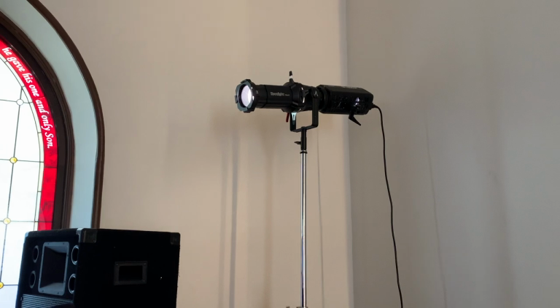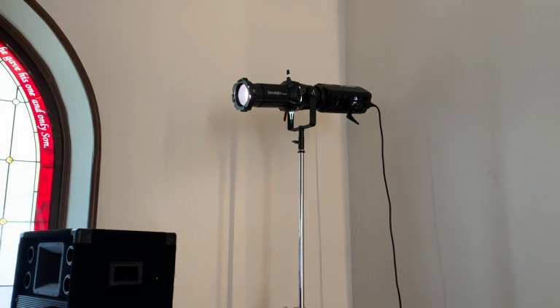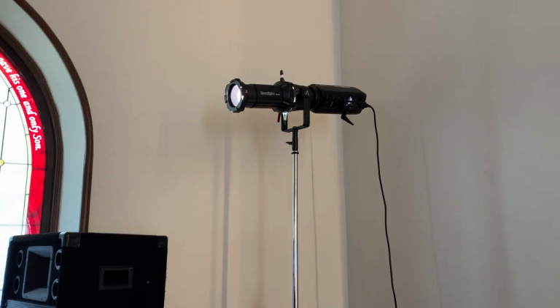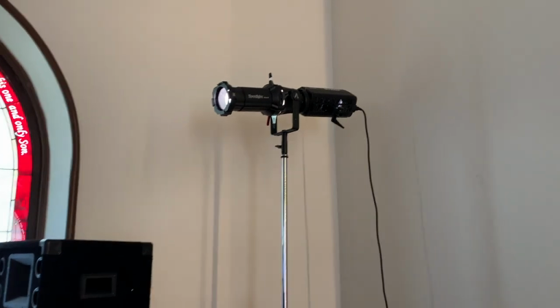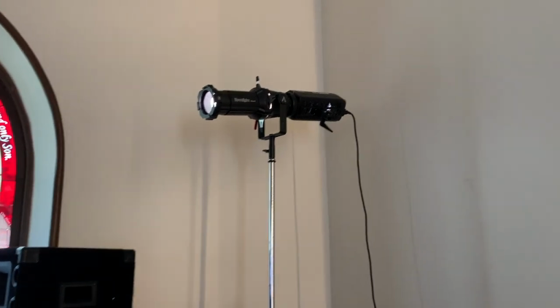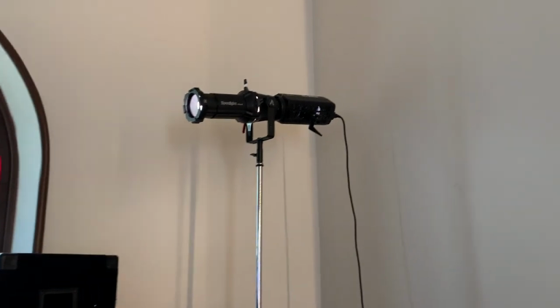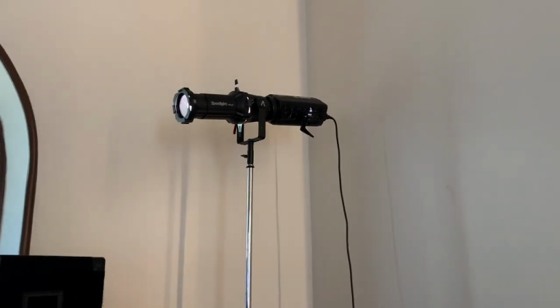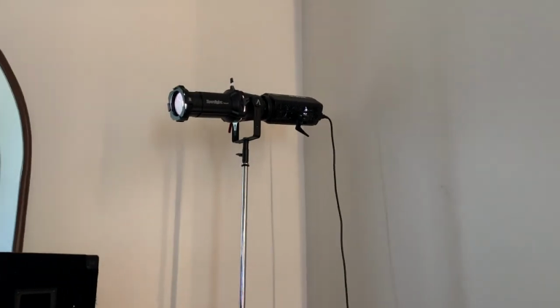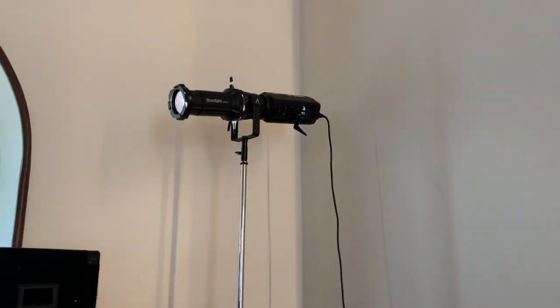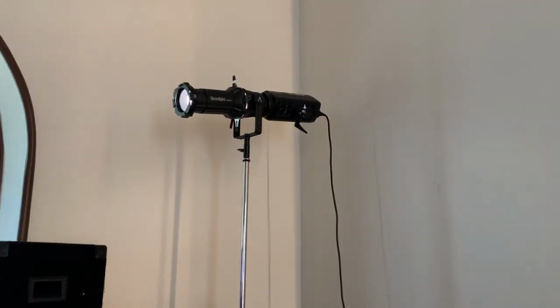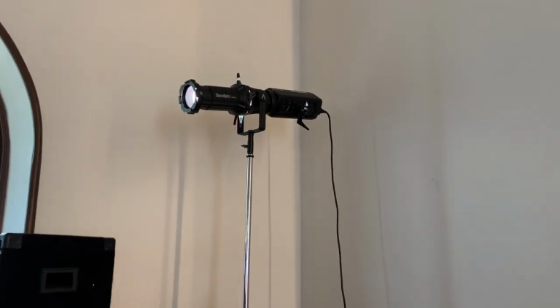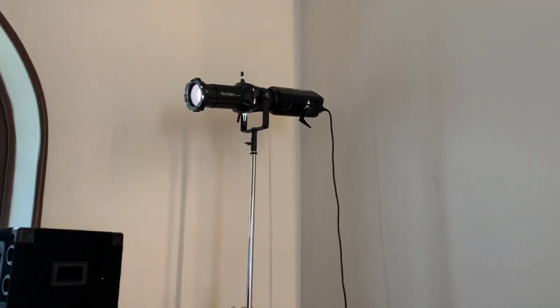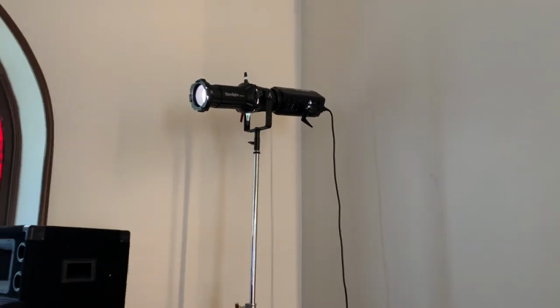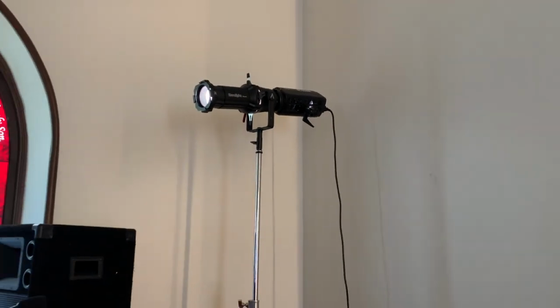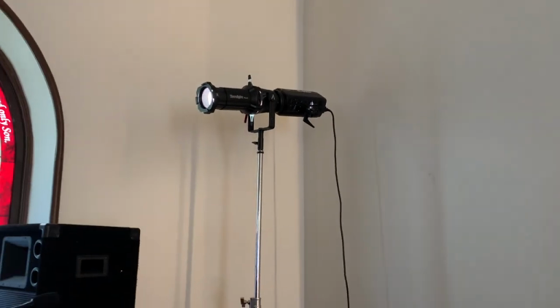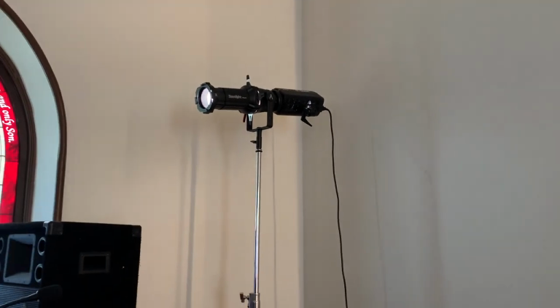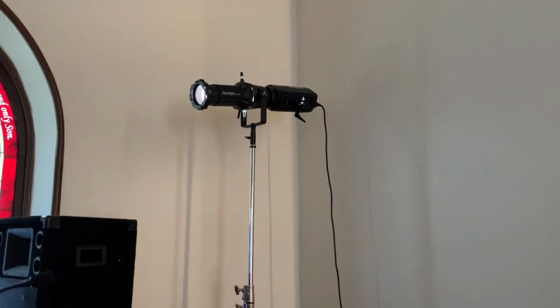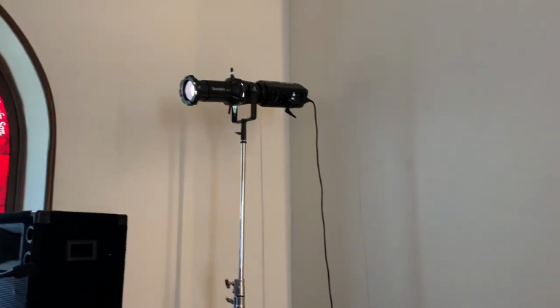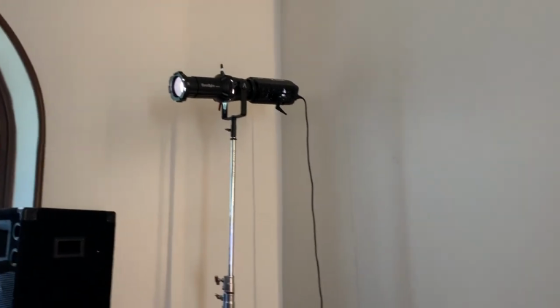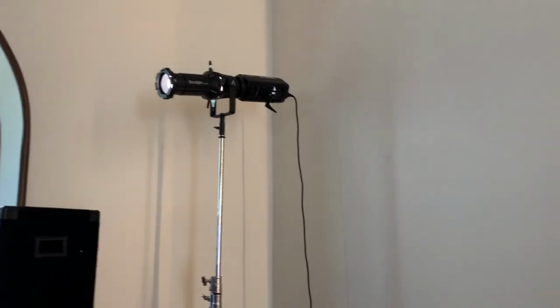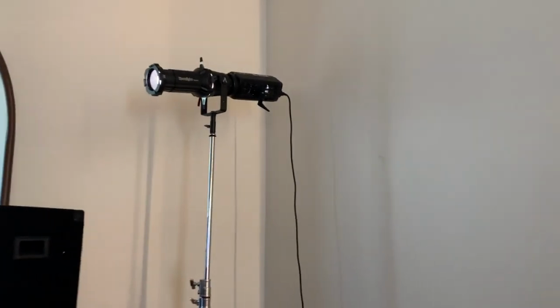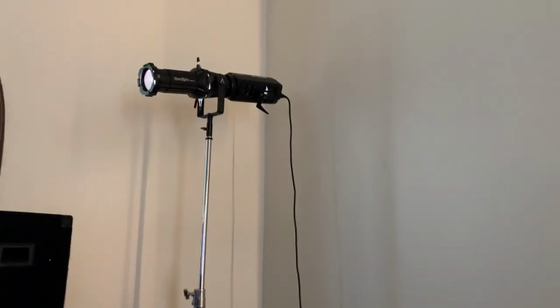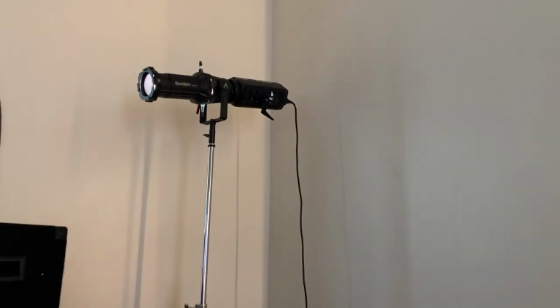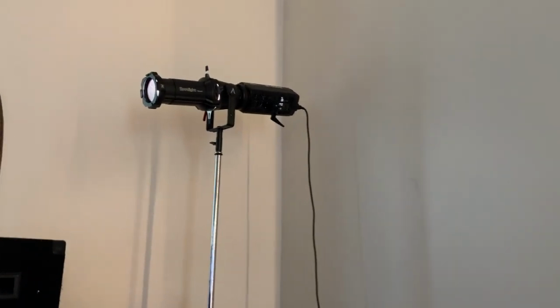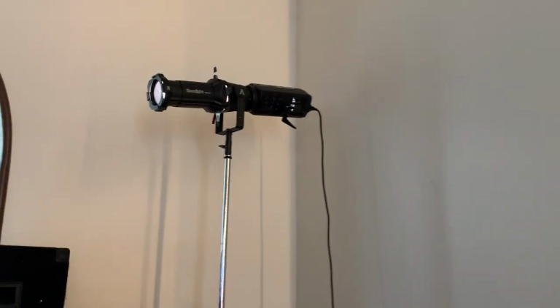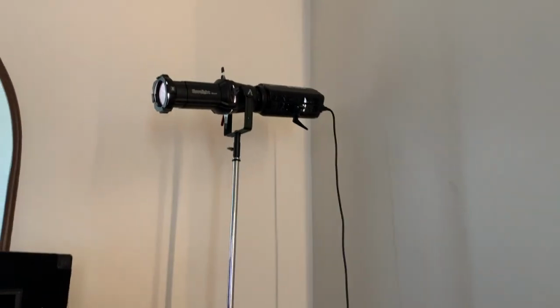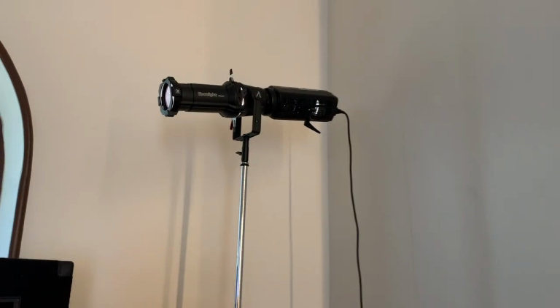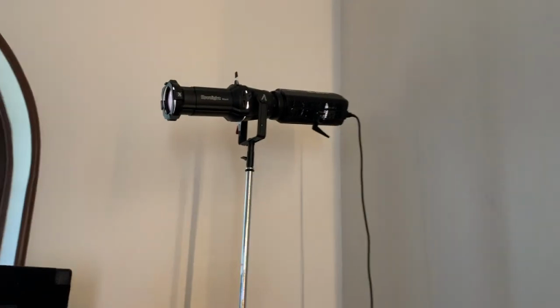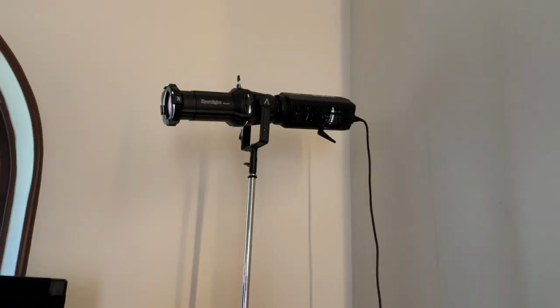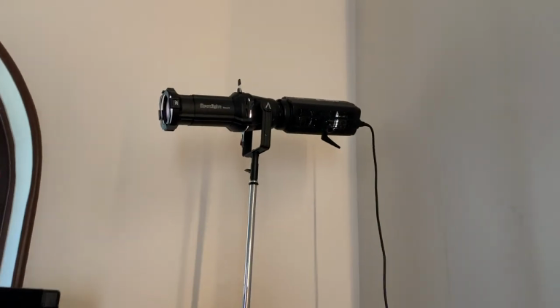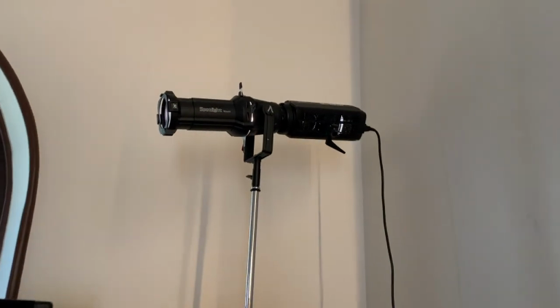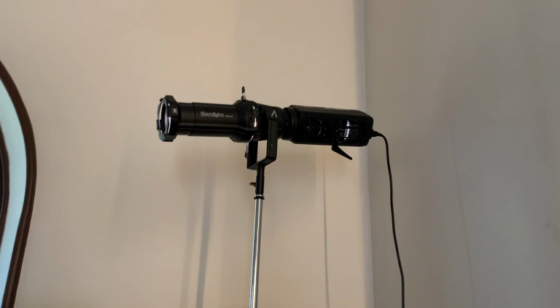All right, so here we are on set of an independent film. I wanted to show you the Aputure Spotlight Mount.